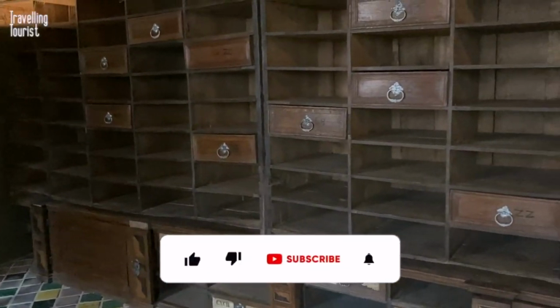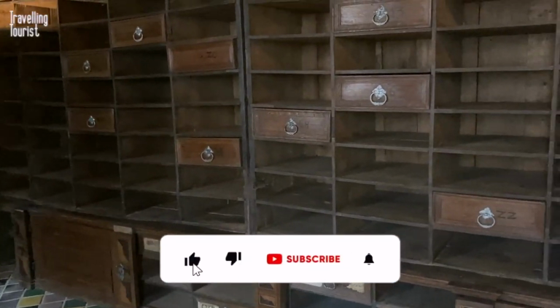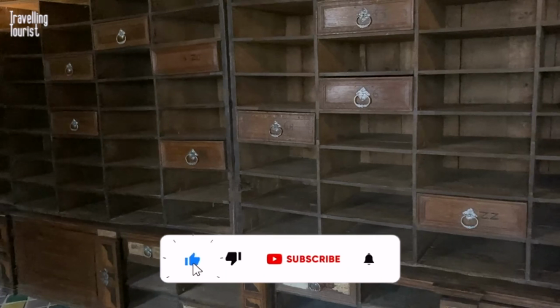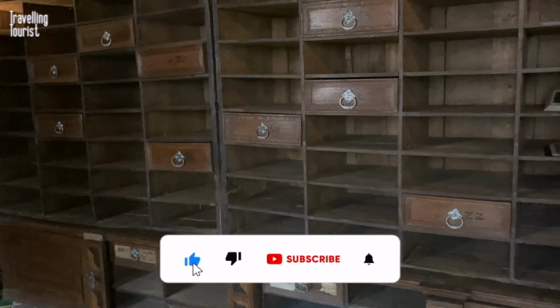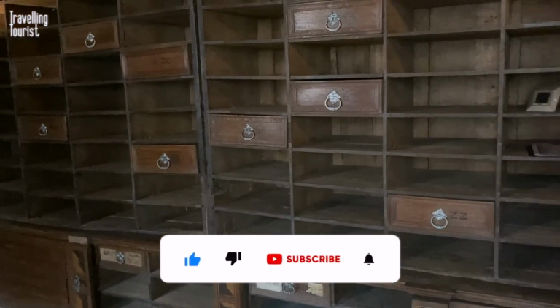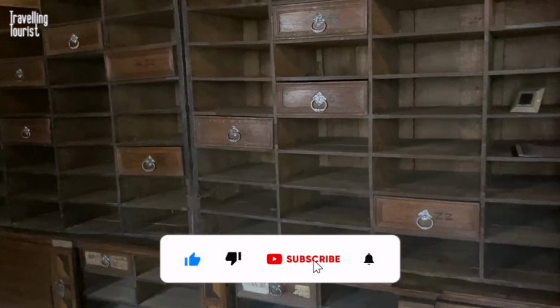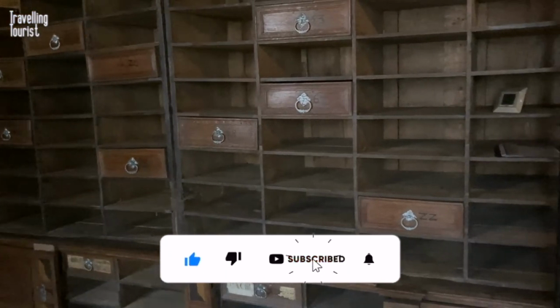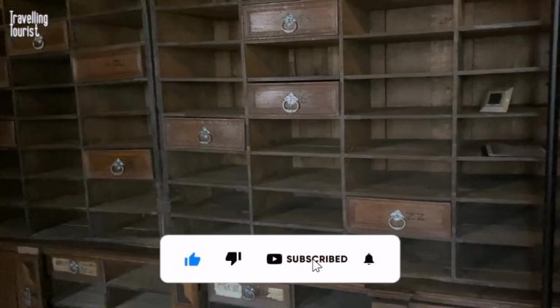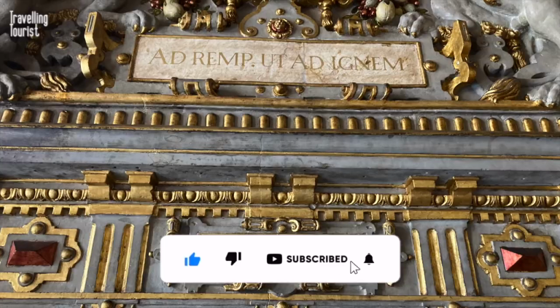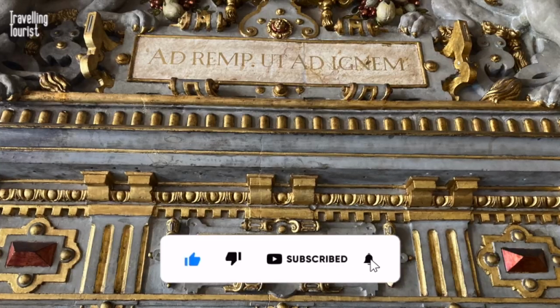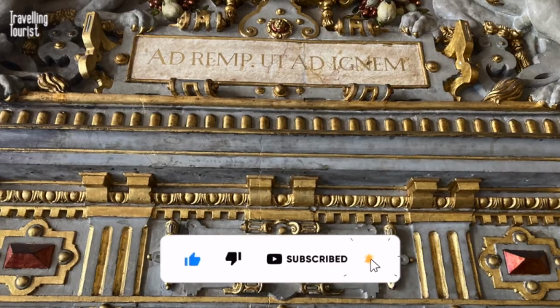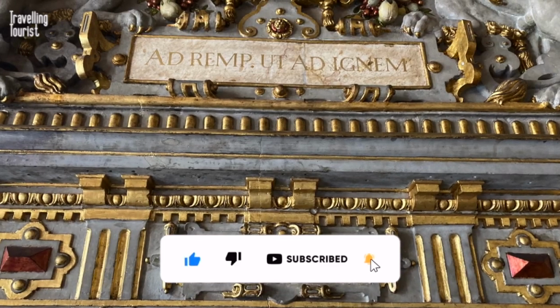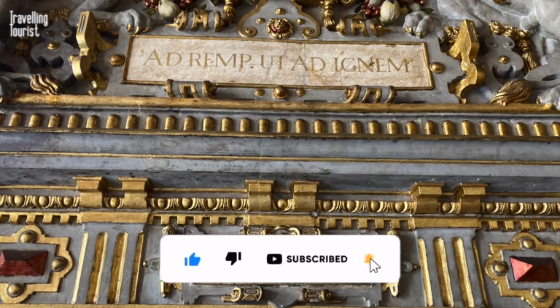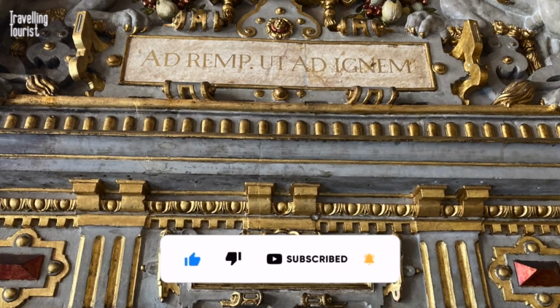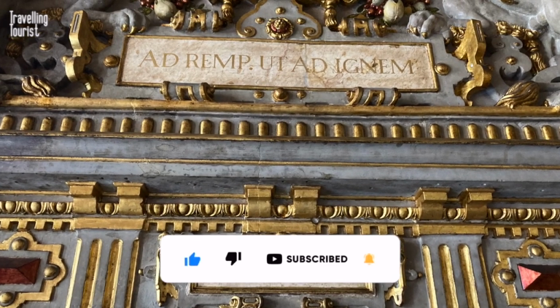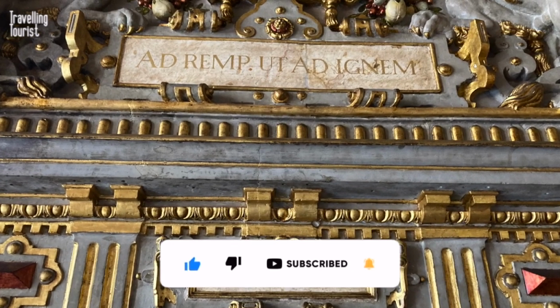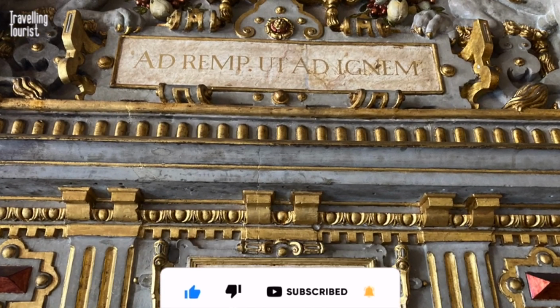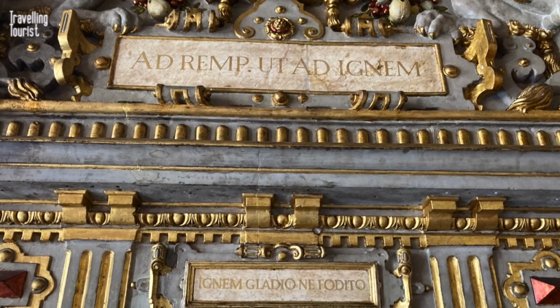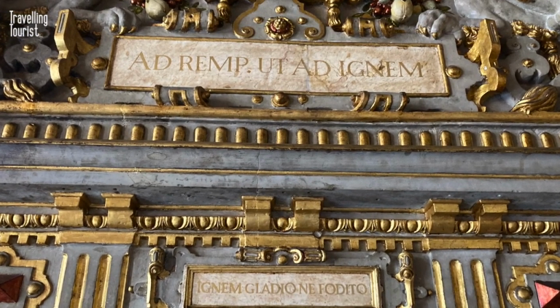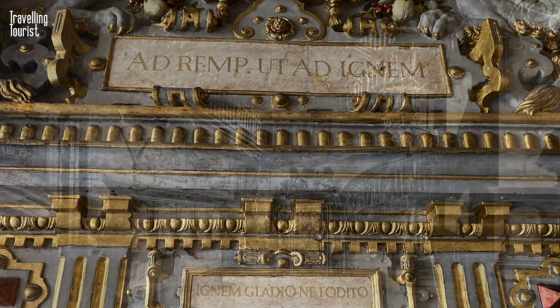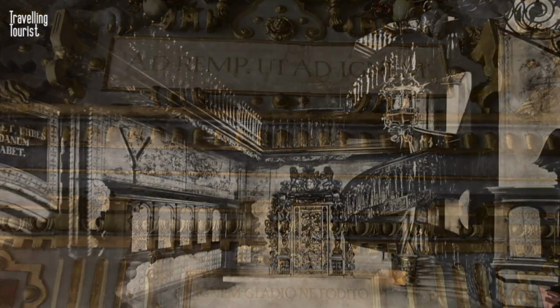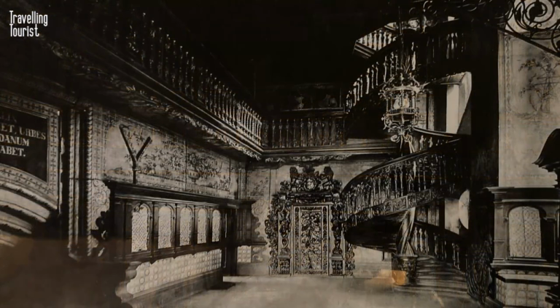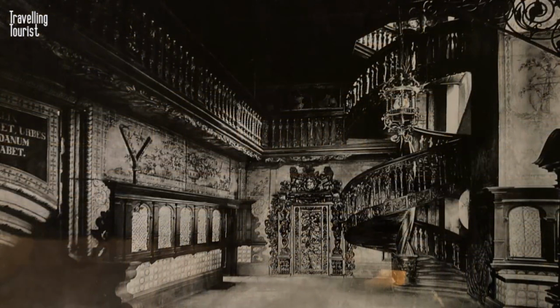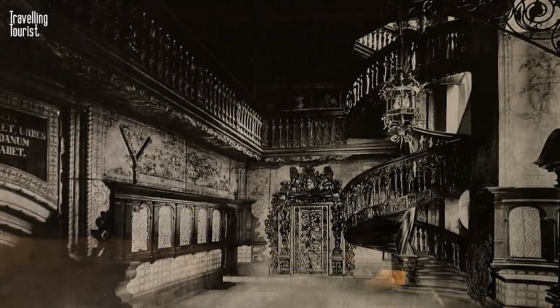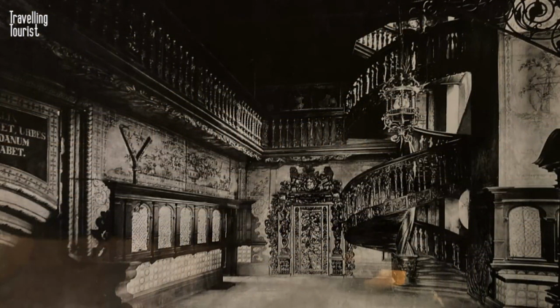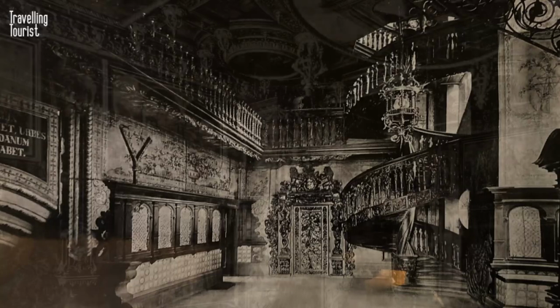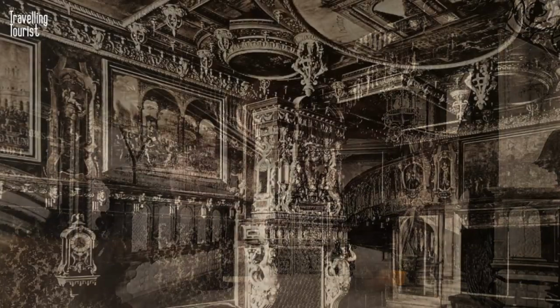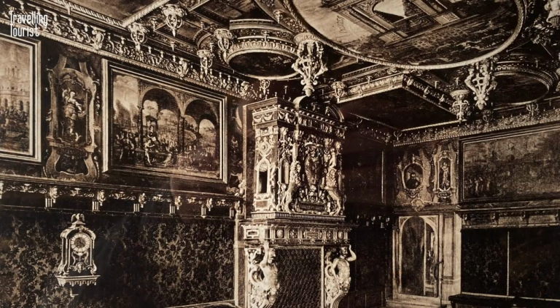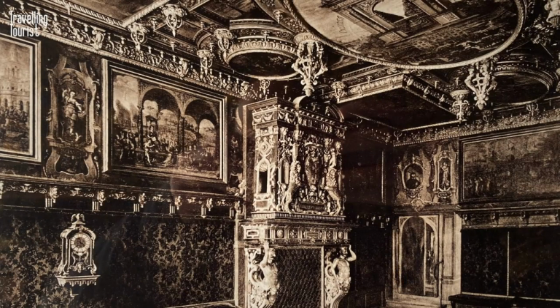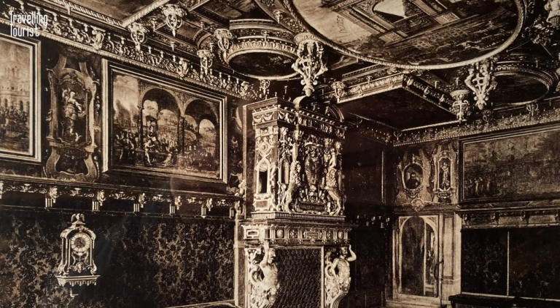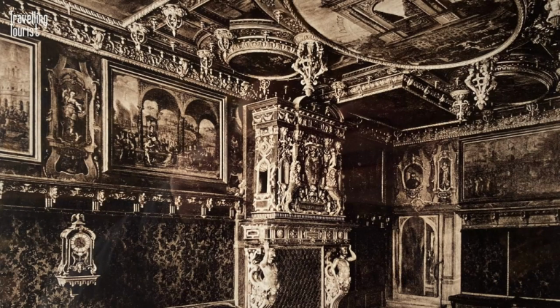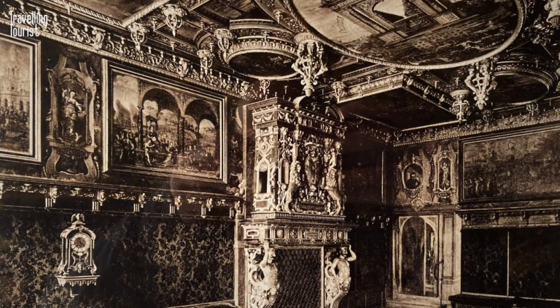If you liked it please give it a thumbs up and you can subscribe to enjoy more like this. That's it for today, see you on the next one.